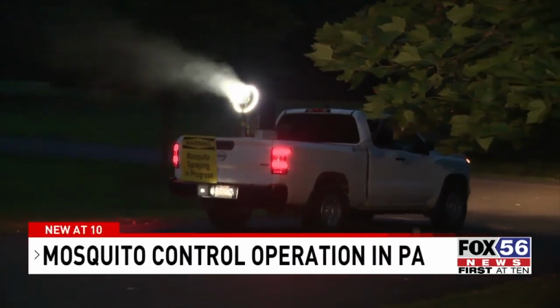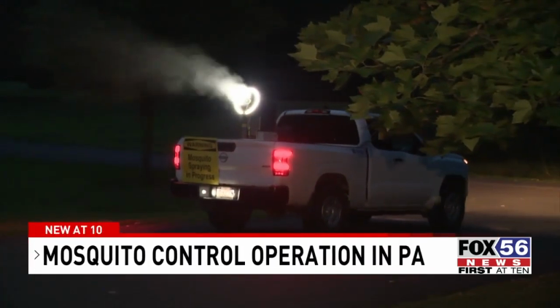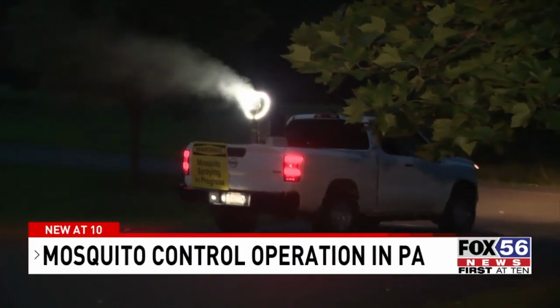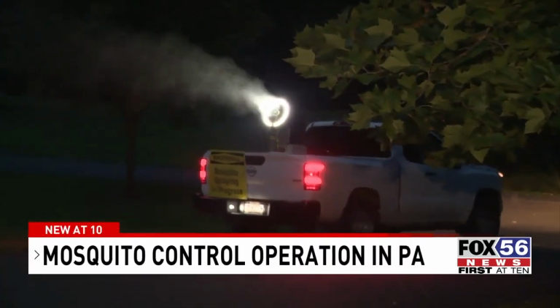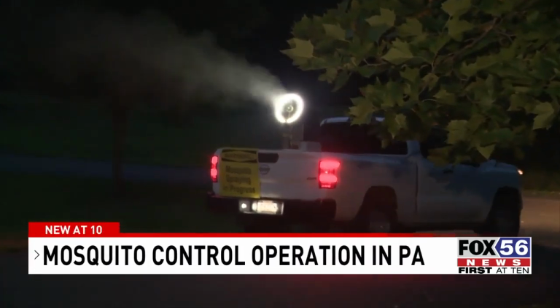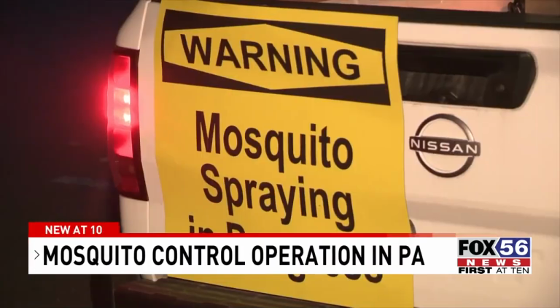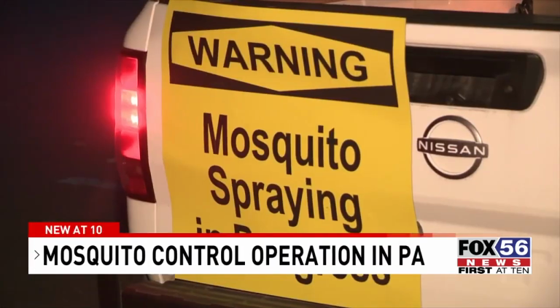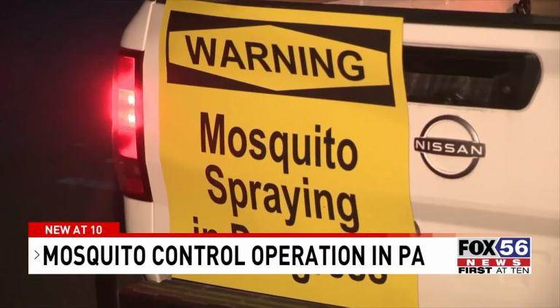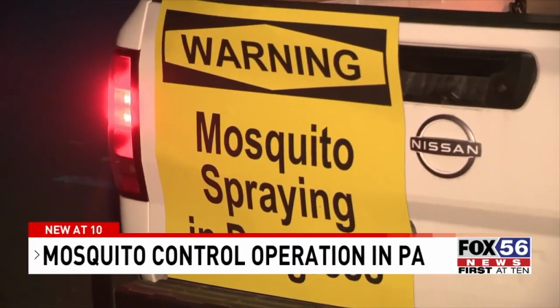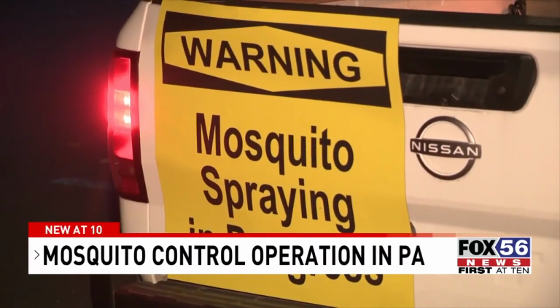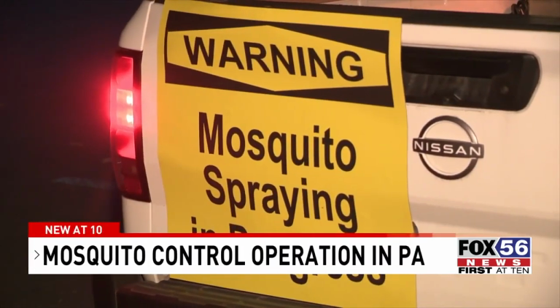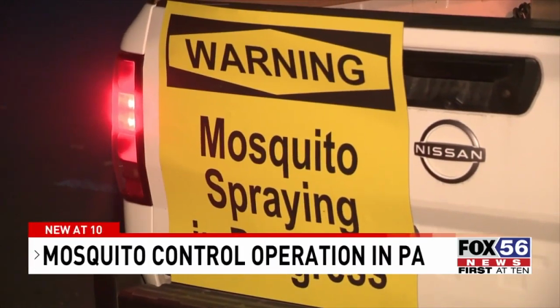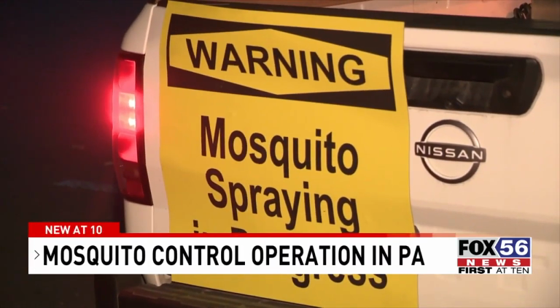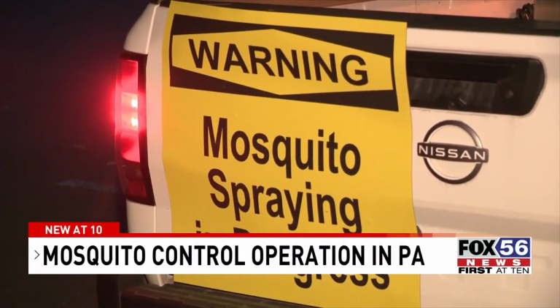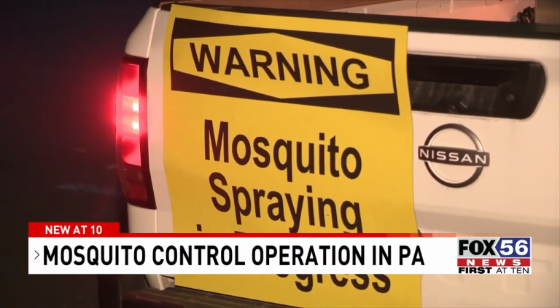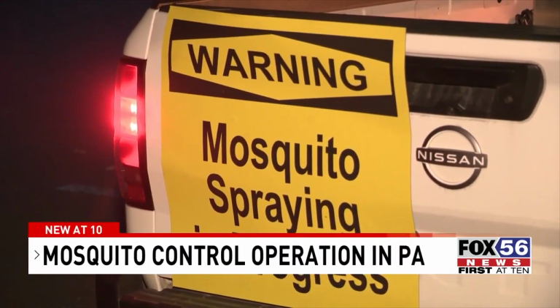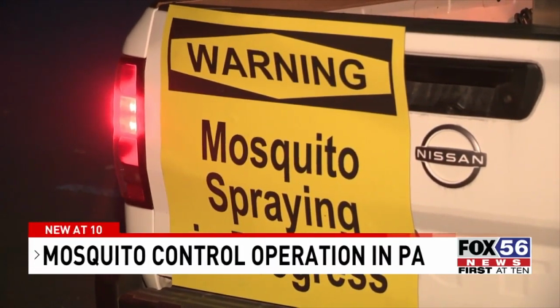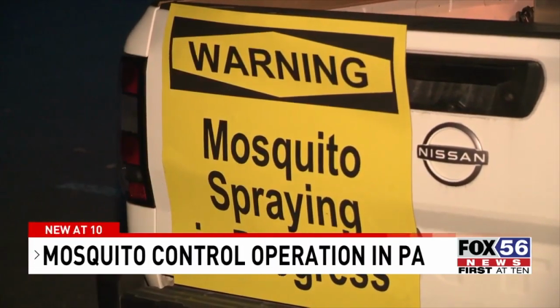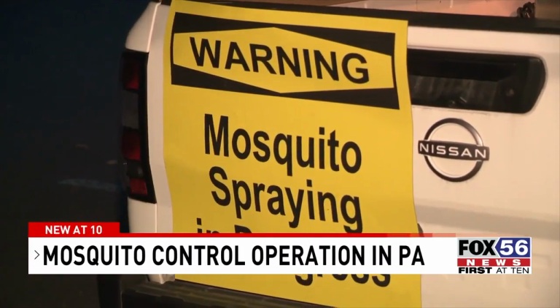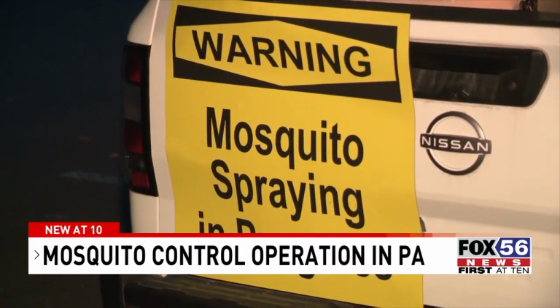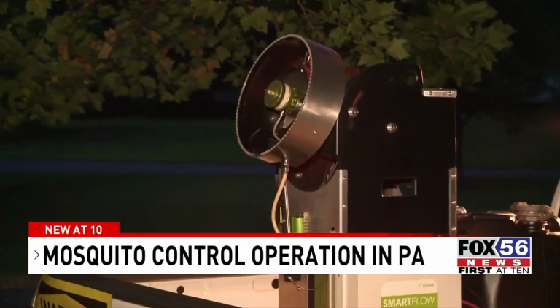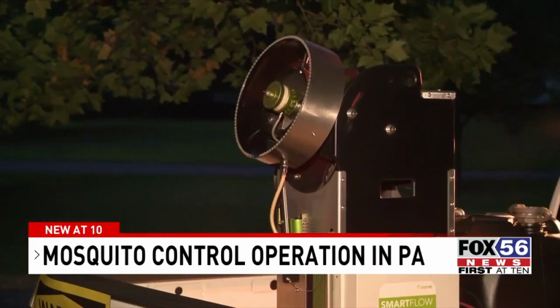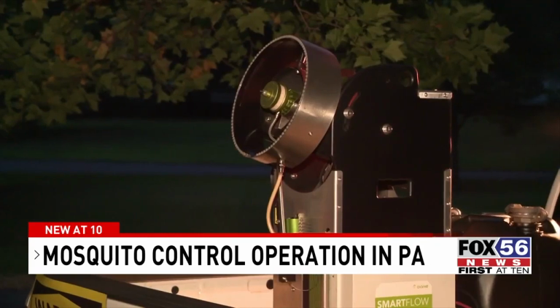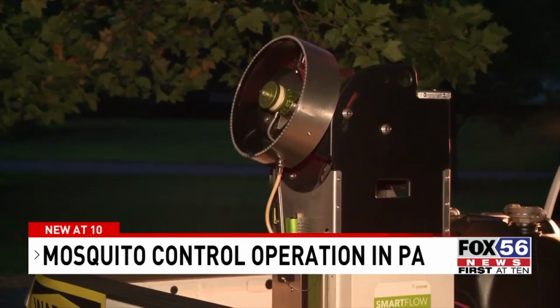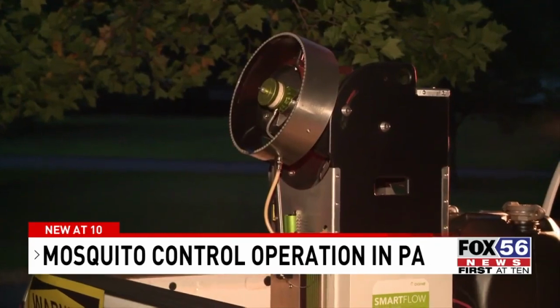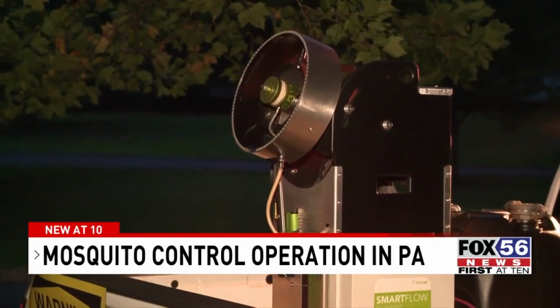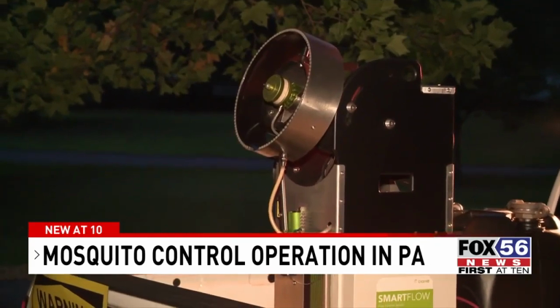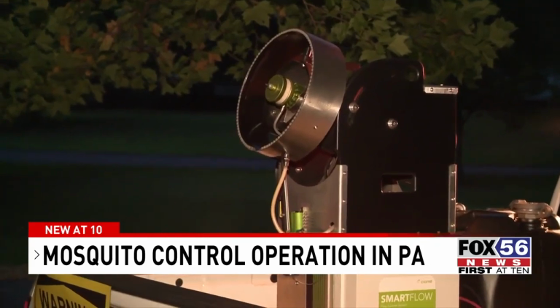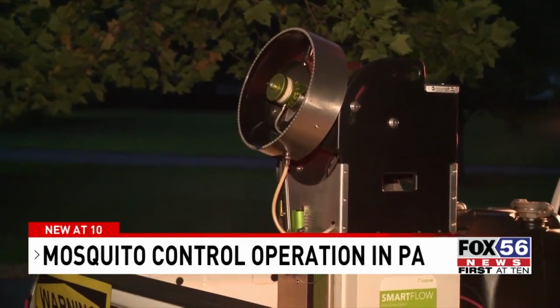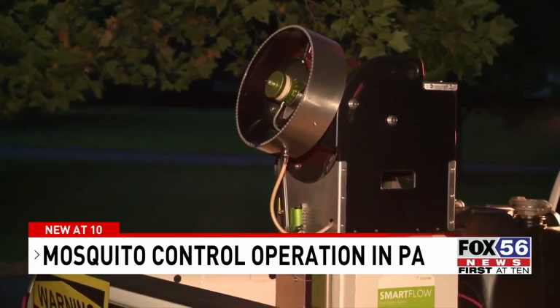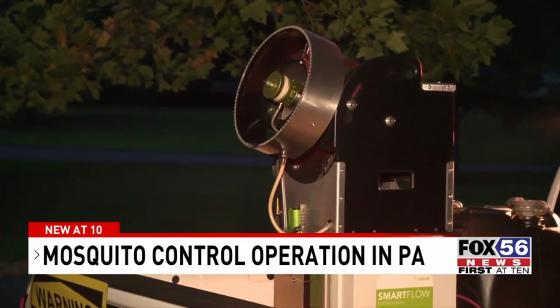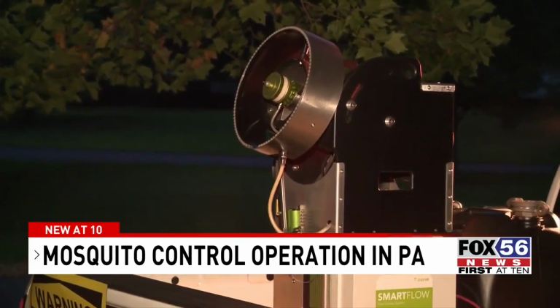Multiple mosquito samples that were collected in those areas tested positive for West Nile virus.